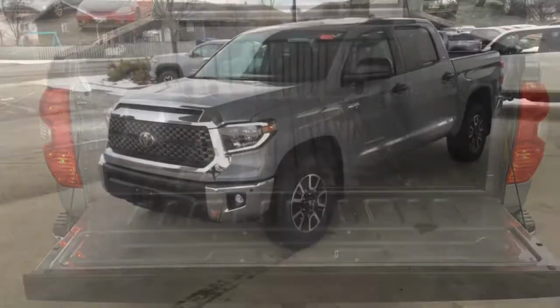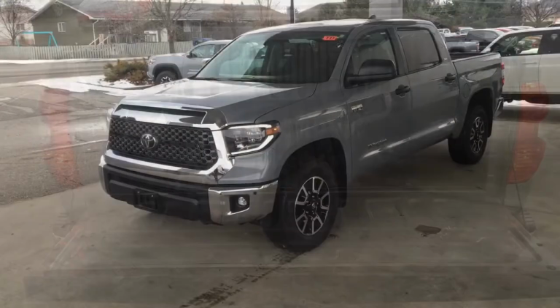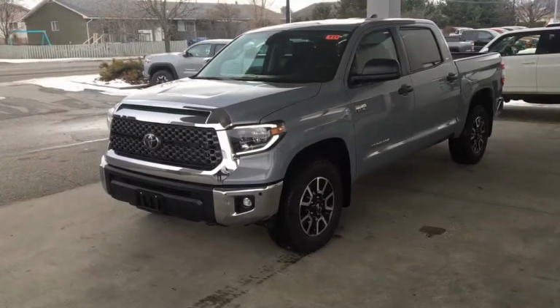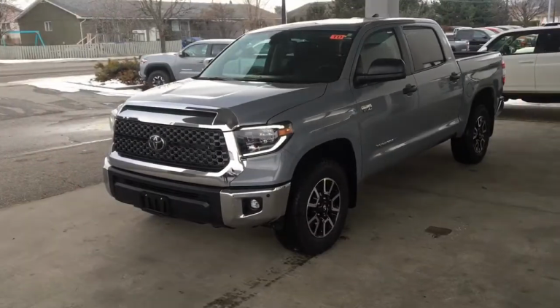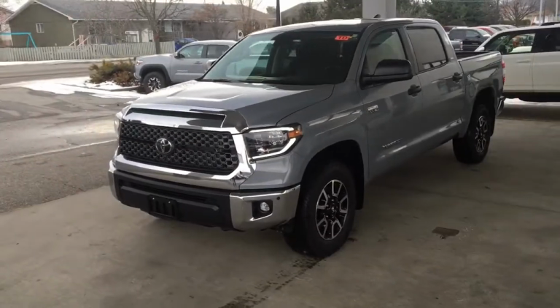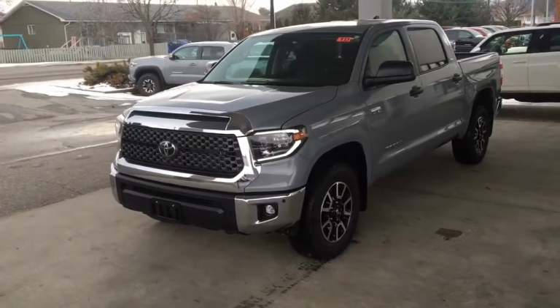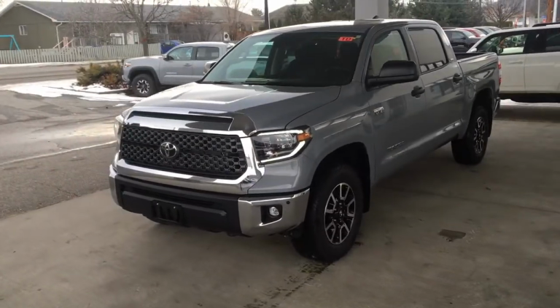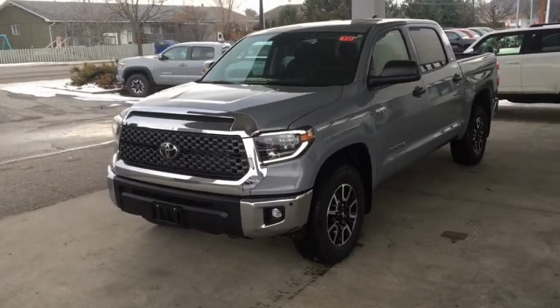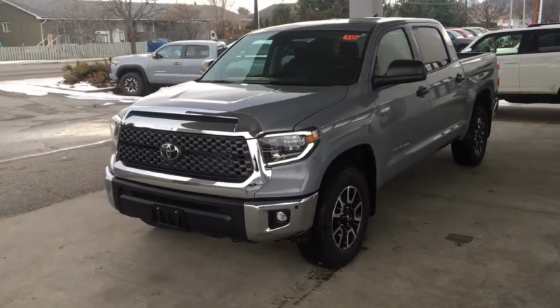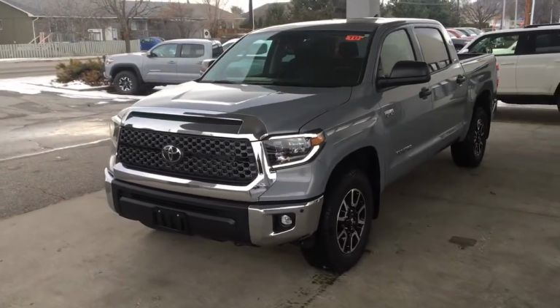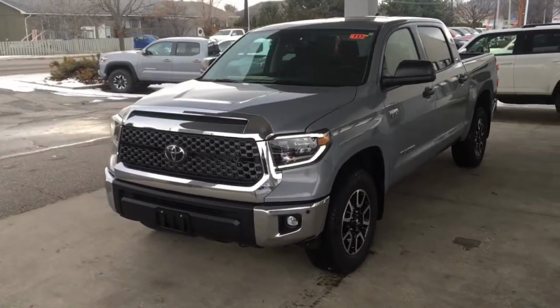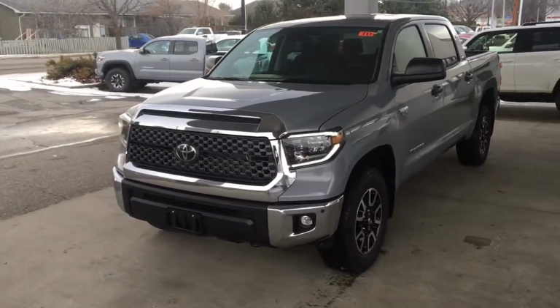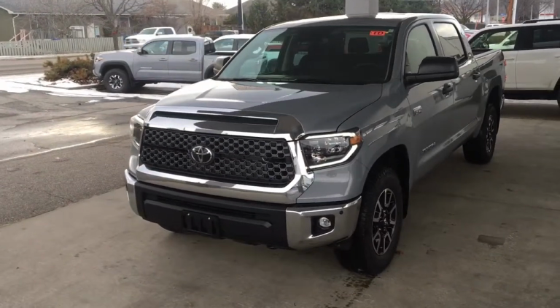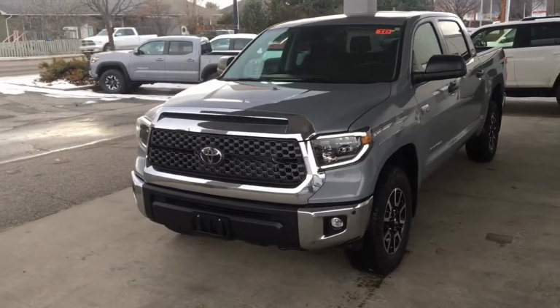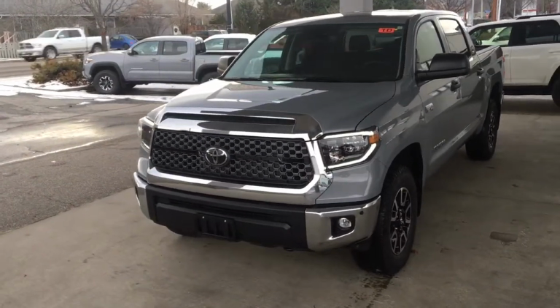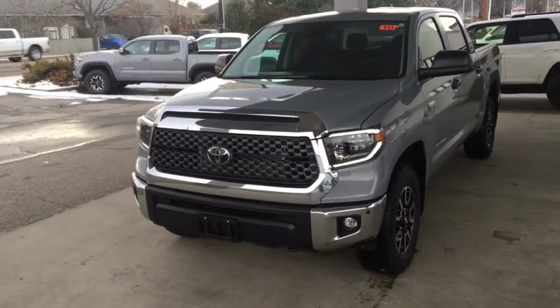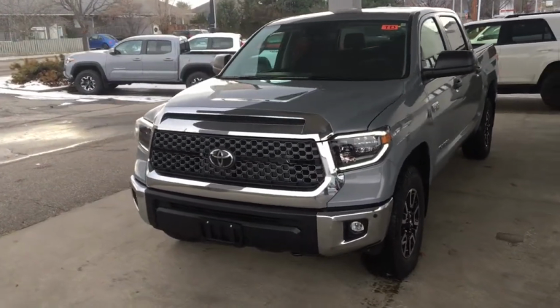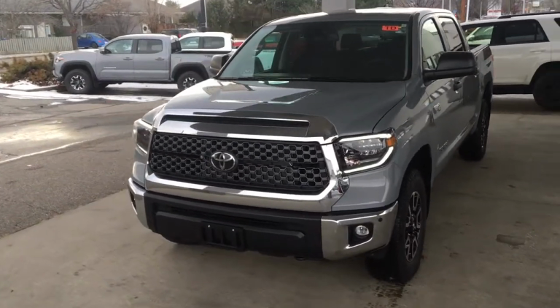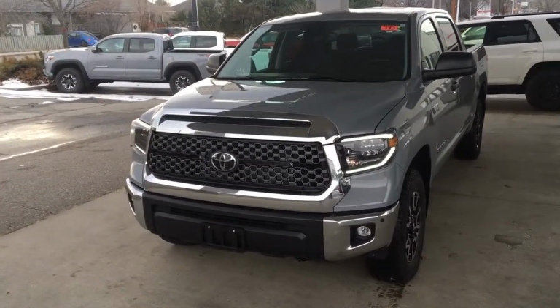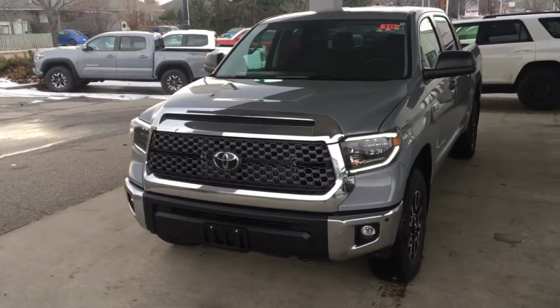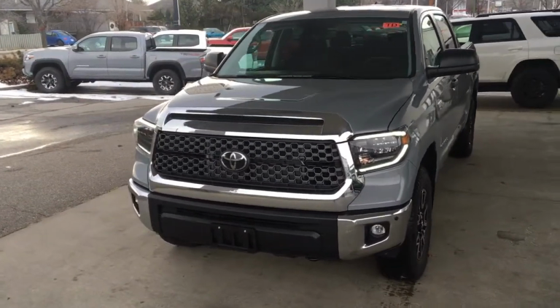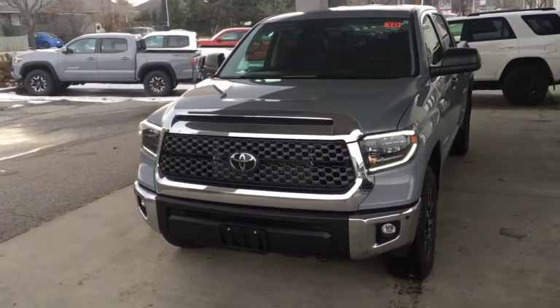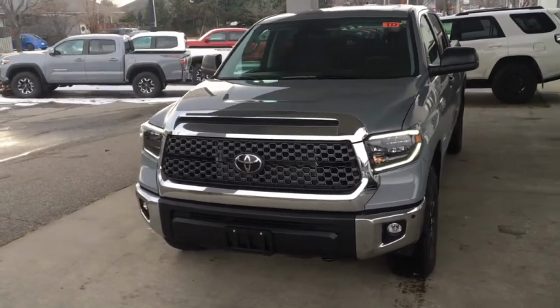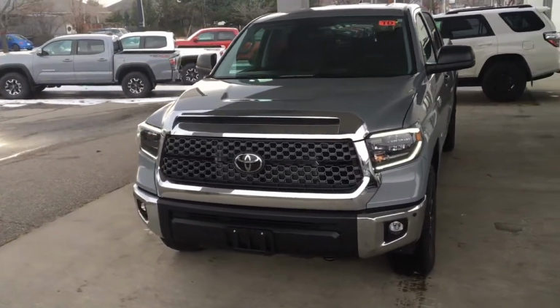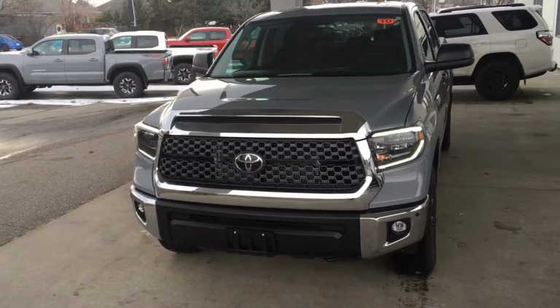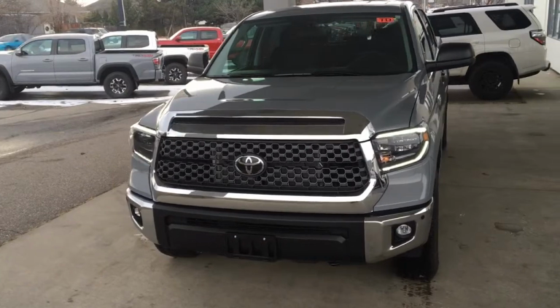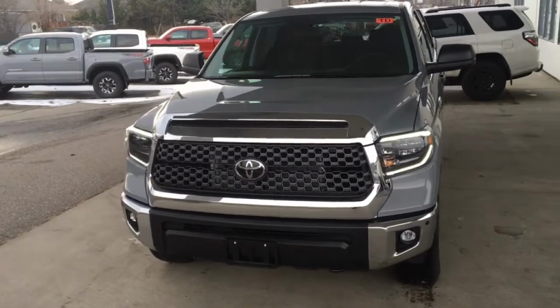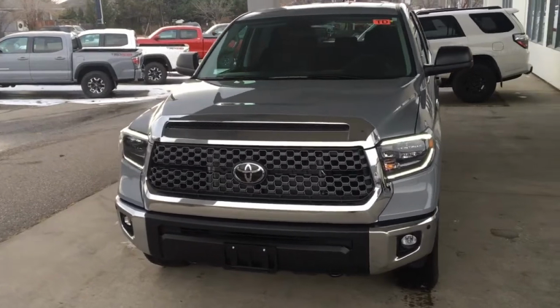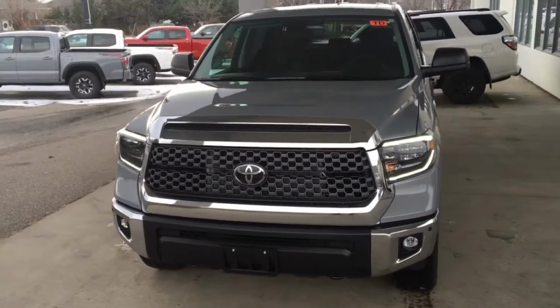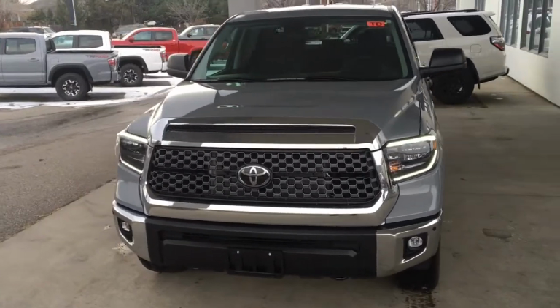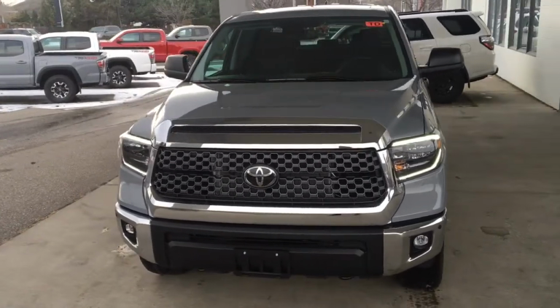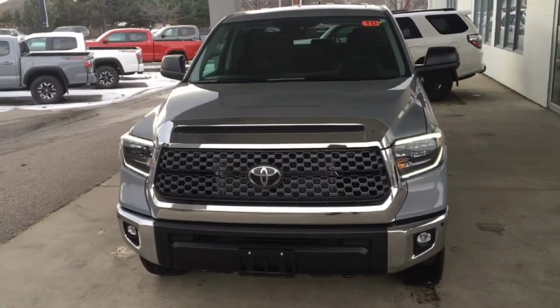The TRD Off-Road has an aggressive purpose-built look with a chrome grille surround, integrated hood scoop, and LED headlights and fog lights.